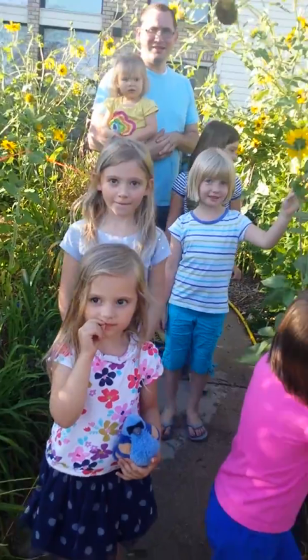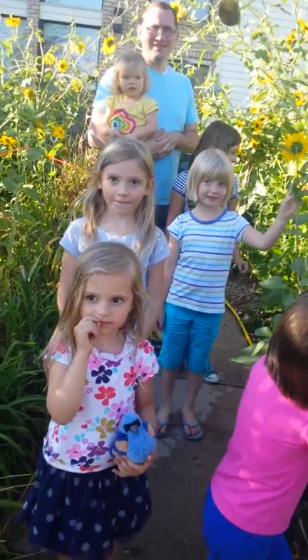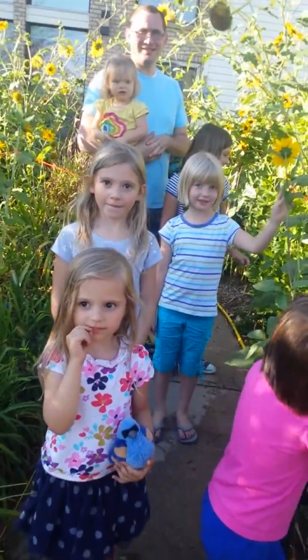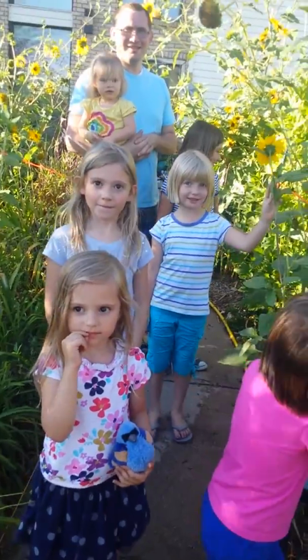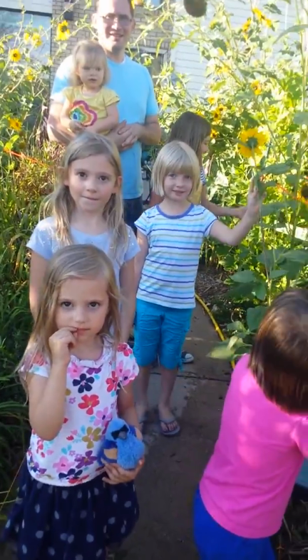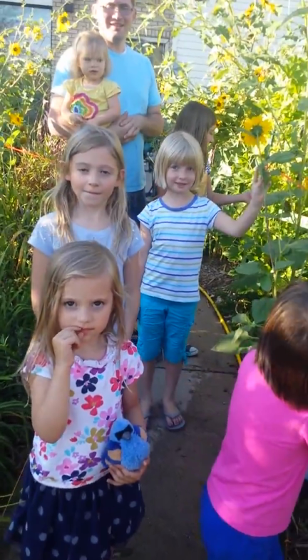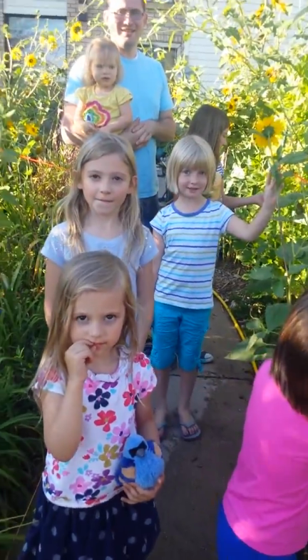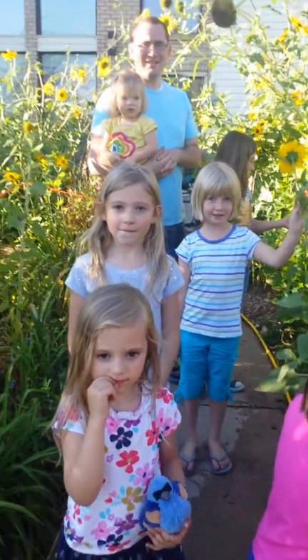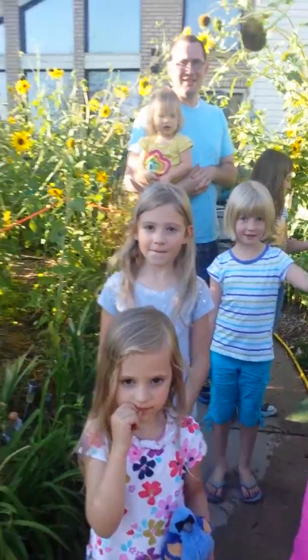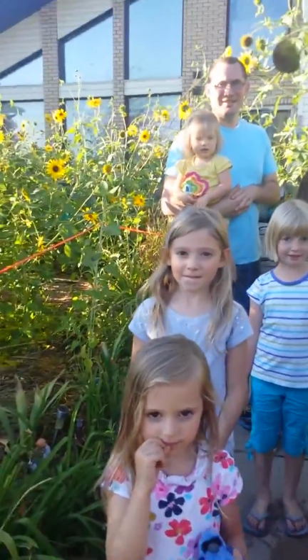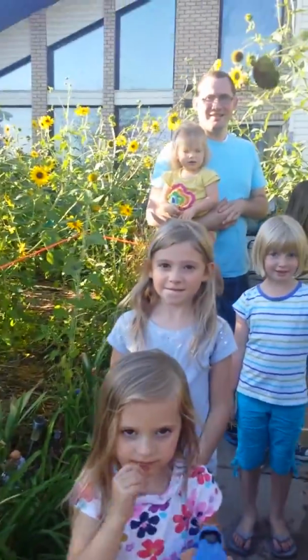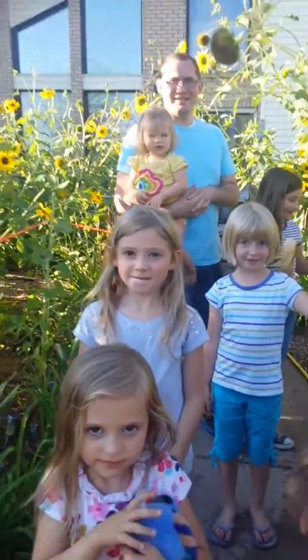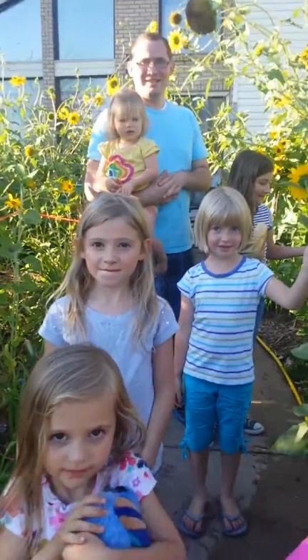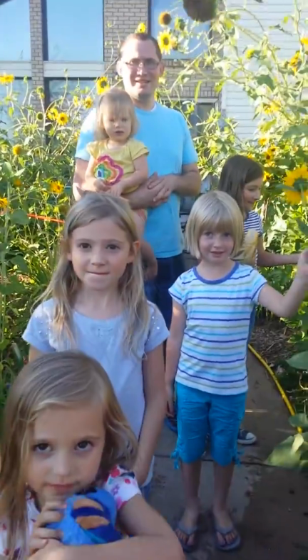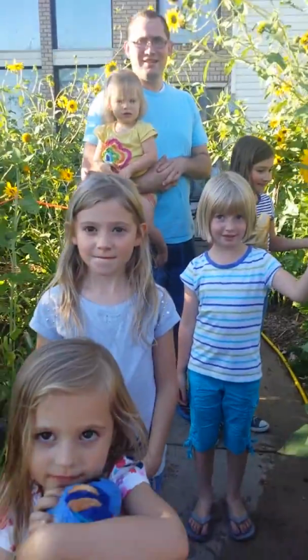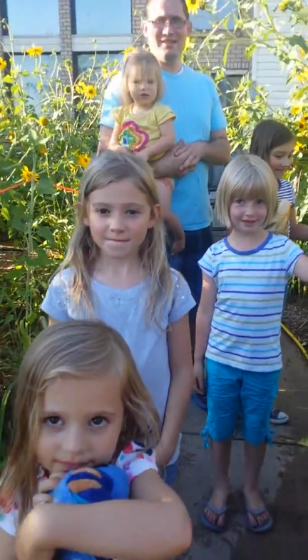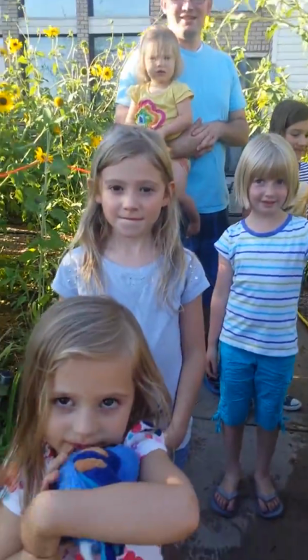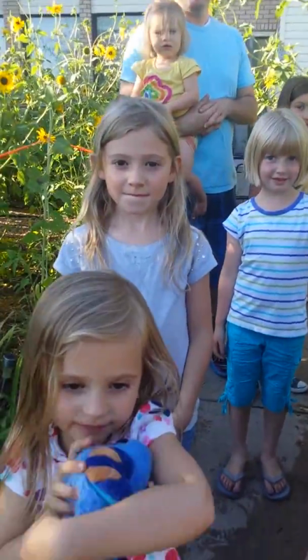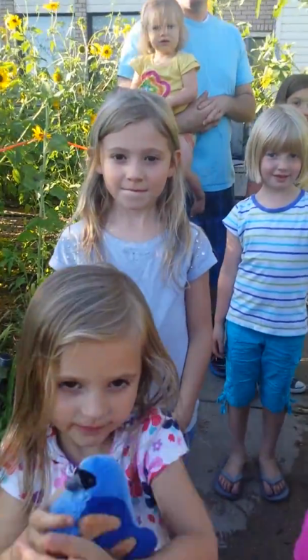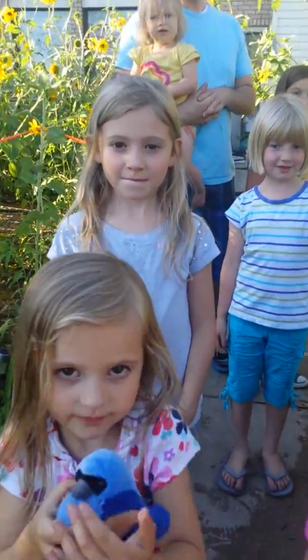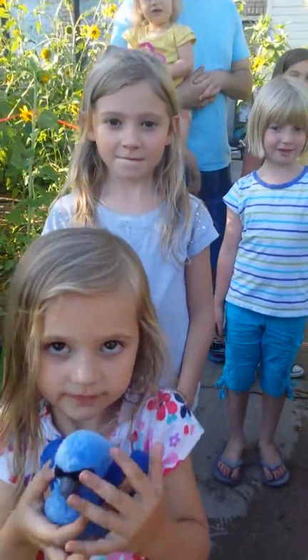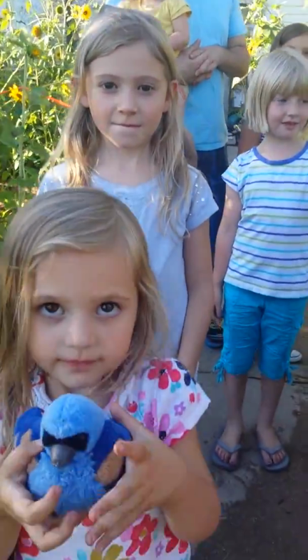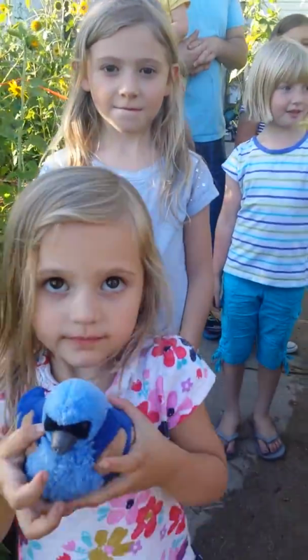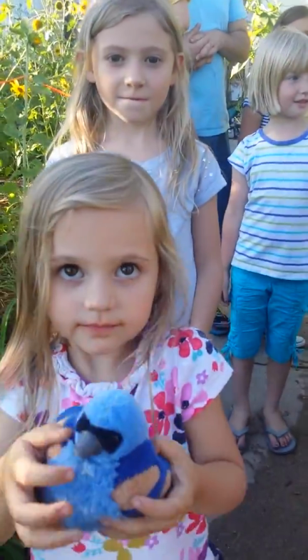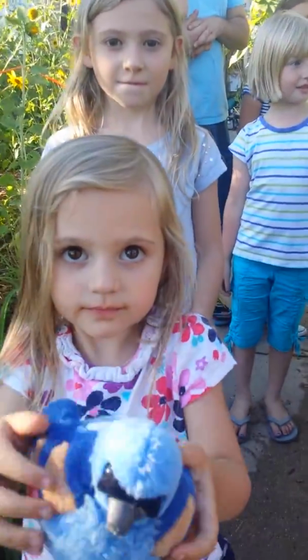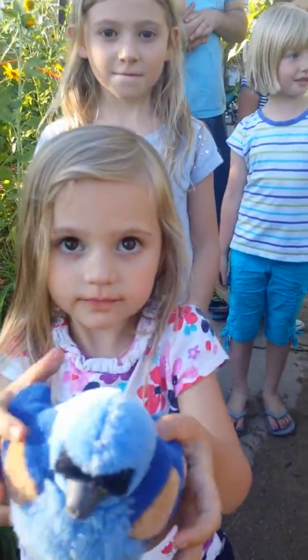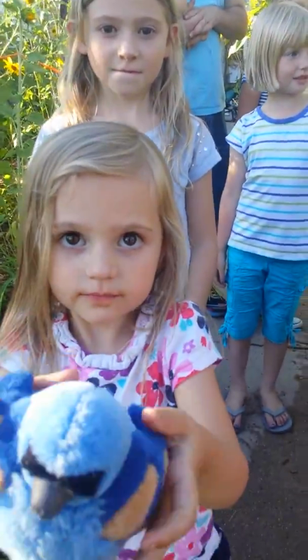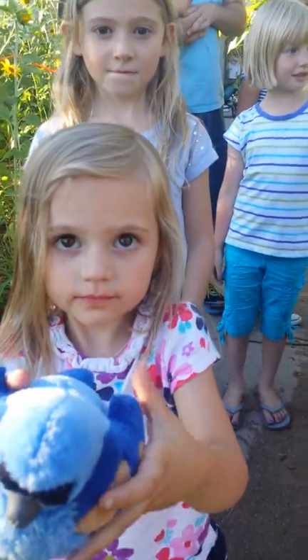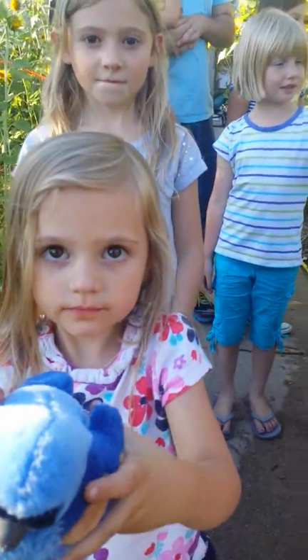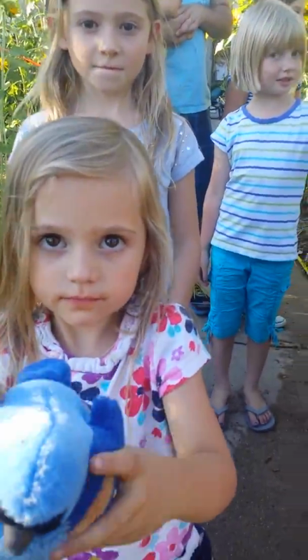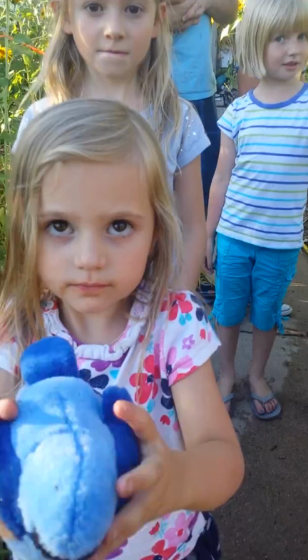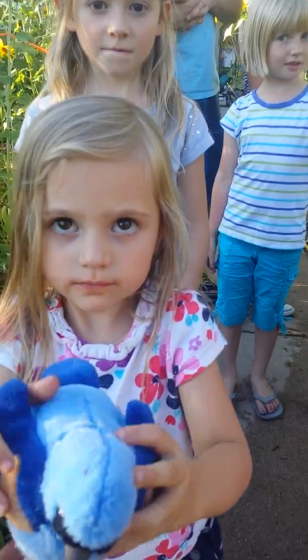Hi, sweetheart. You were always pointing at the raspberries, huh? You love raspberries.